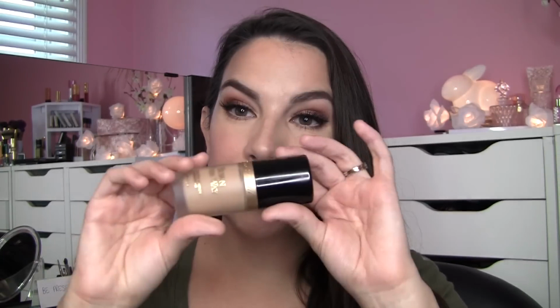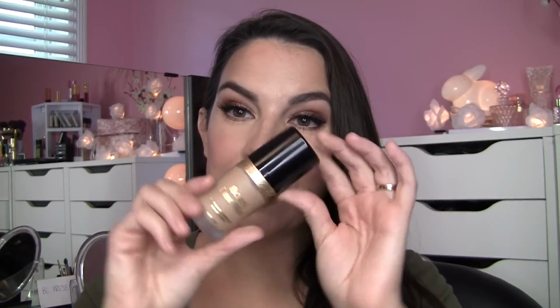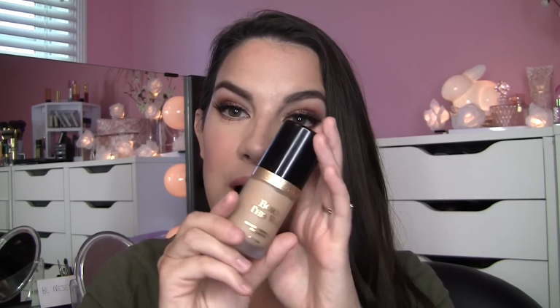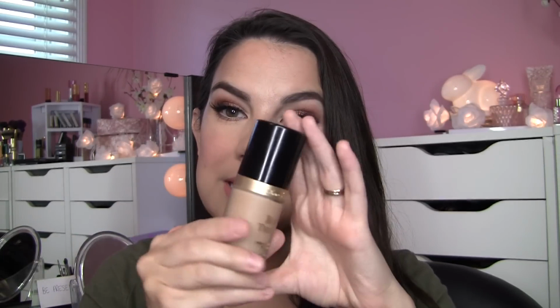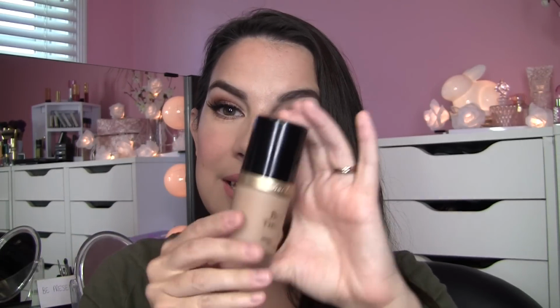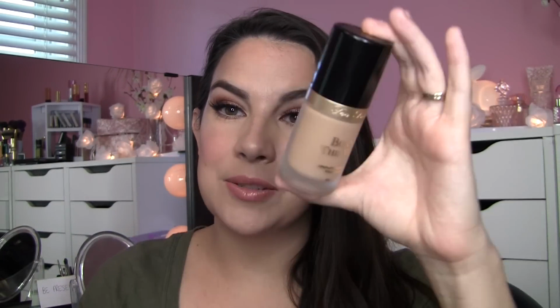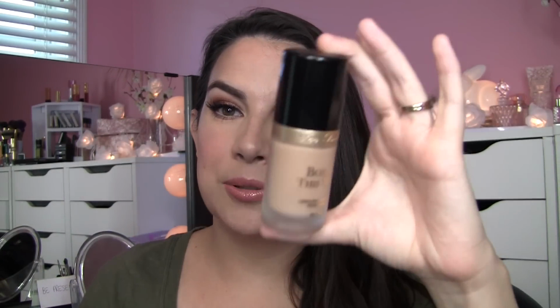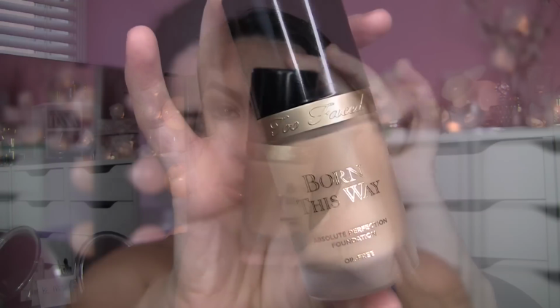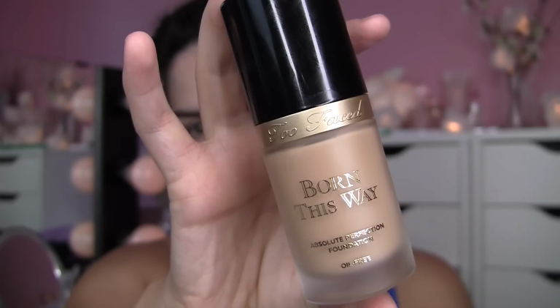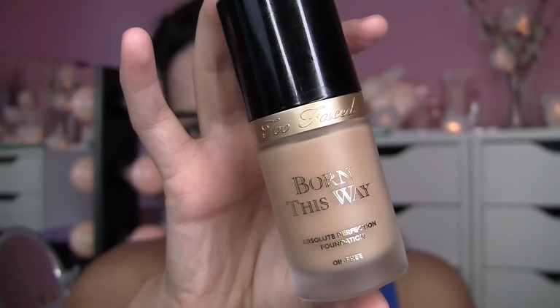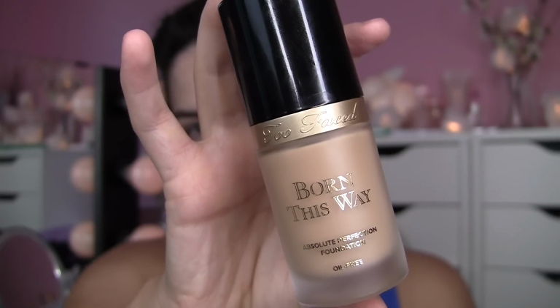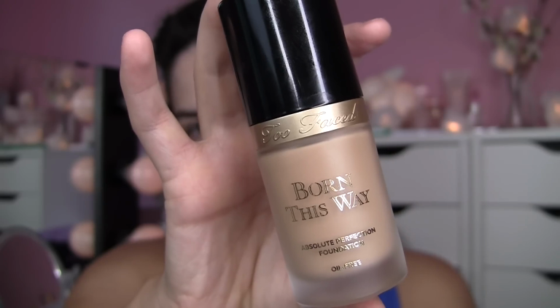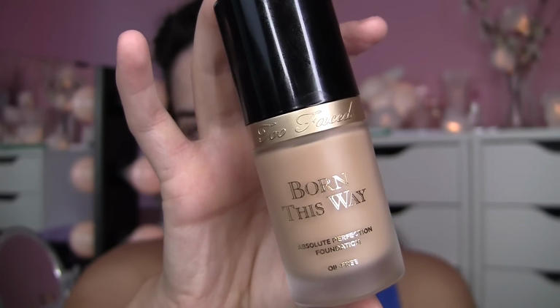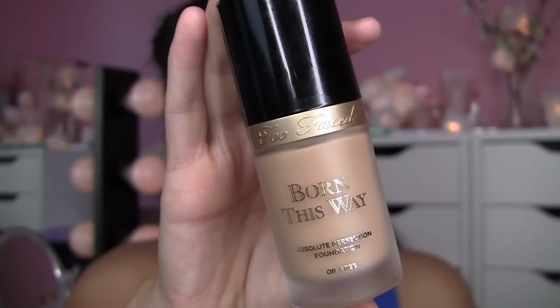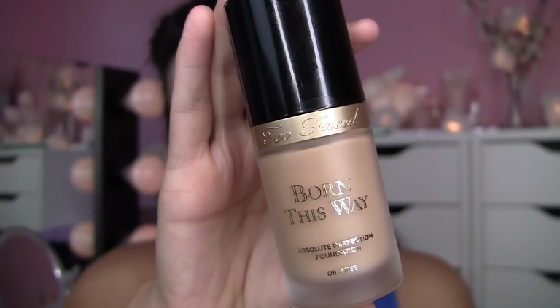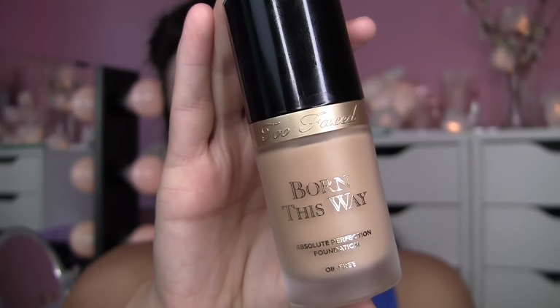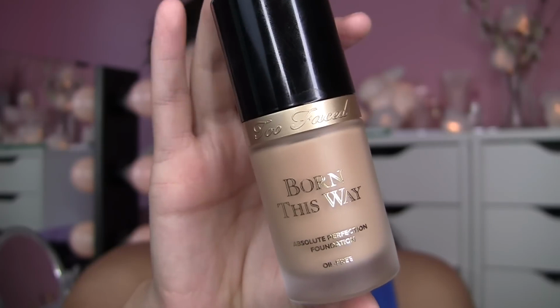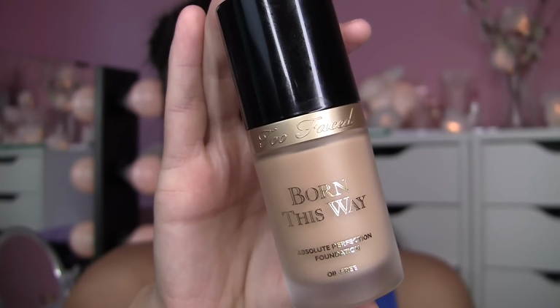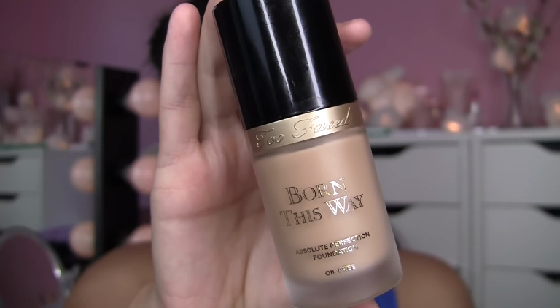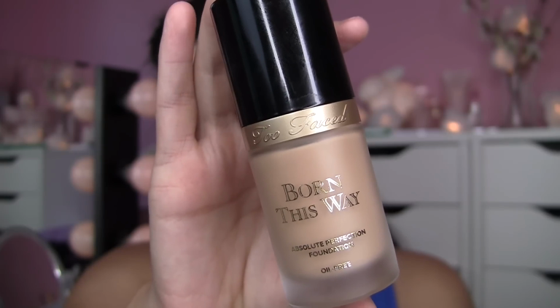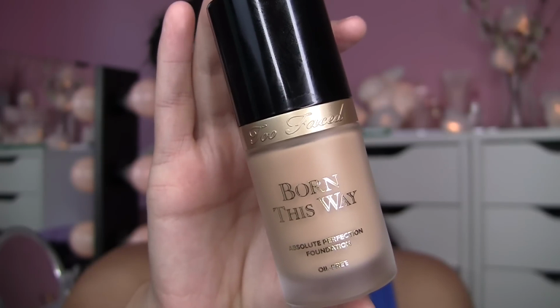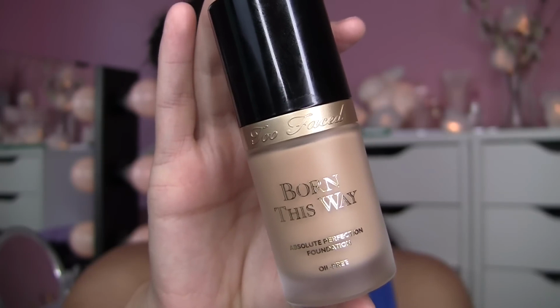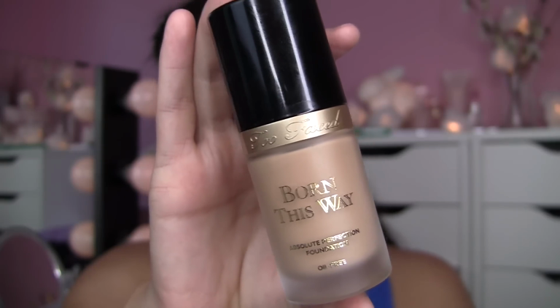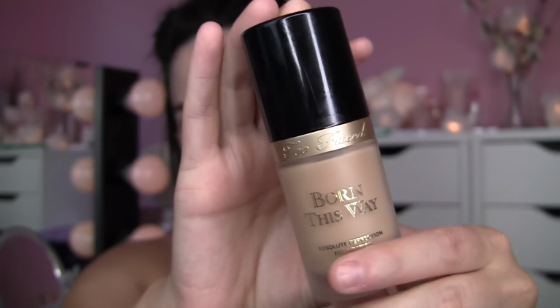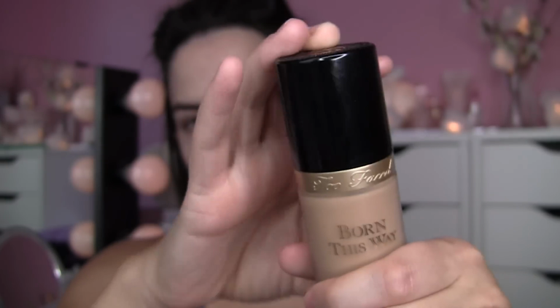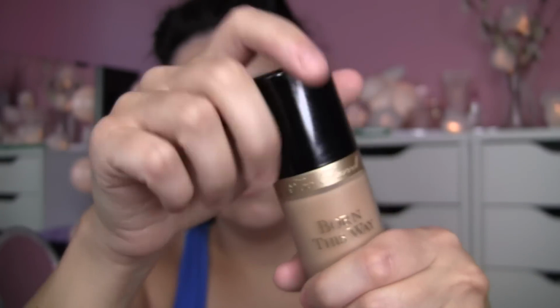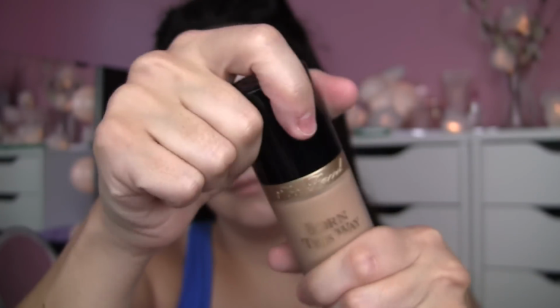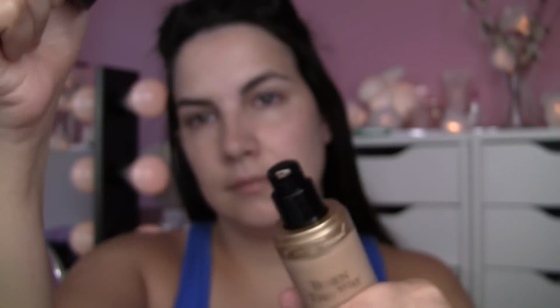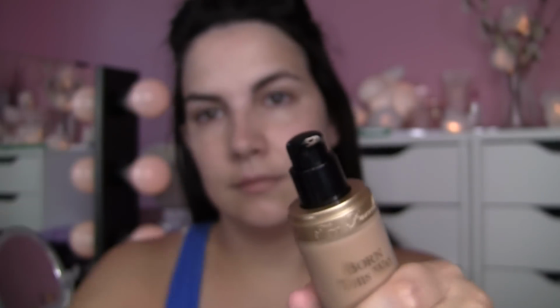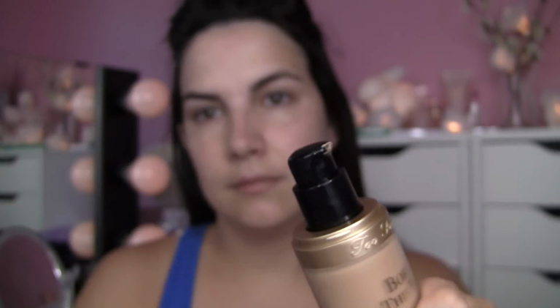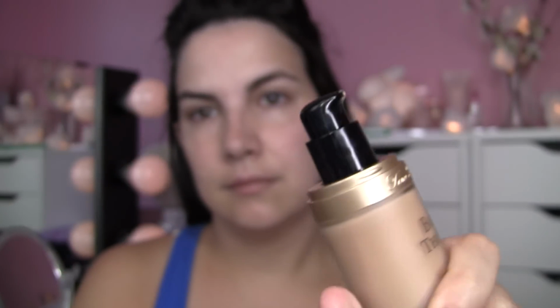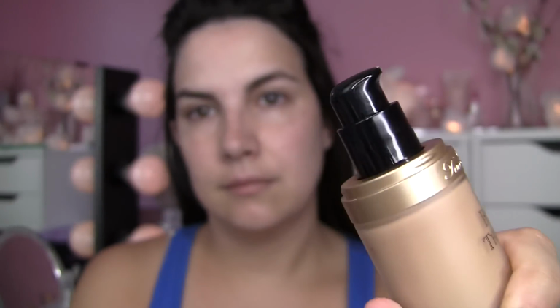Packaging wise, I think it's a beautiful foundation. This frosted glass is very pretty and the pump is awesome as well.